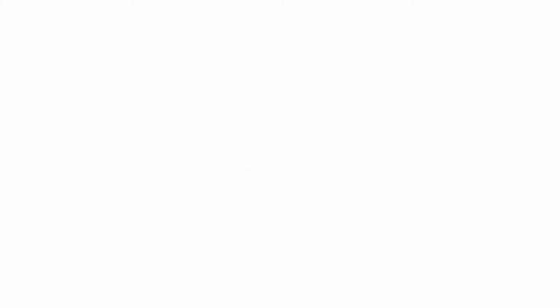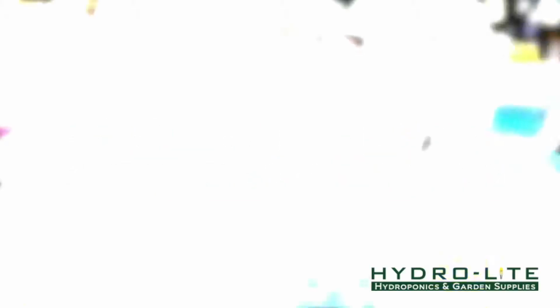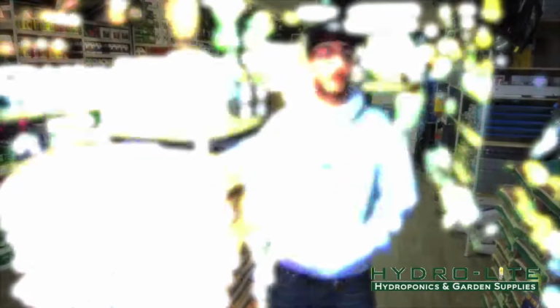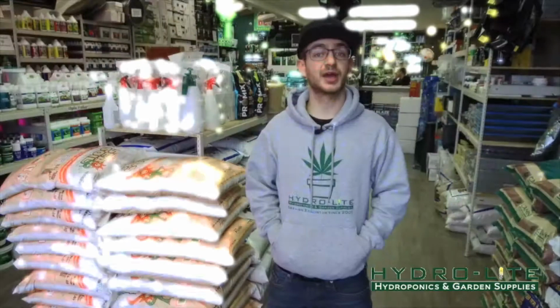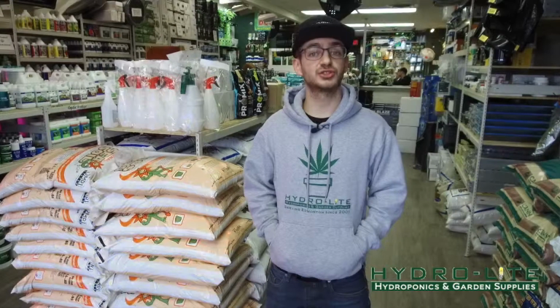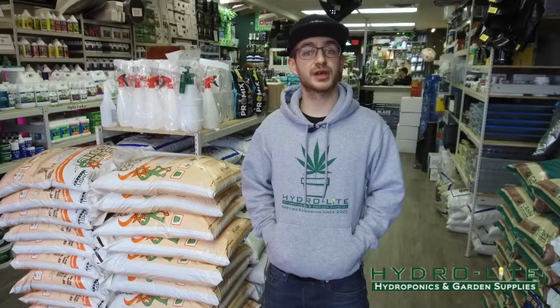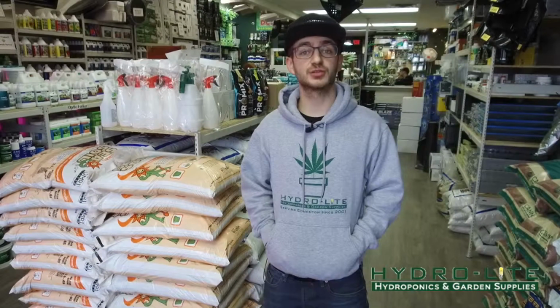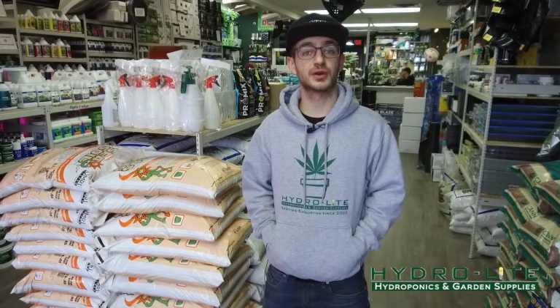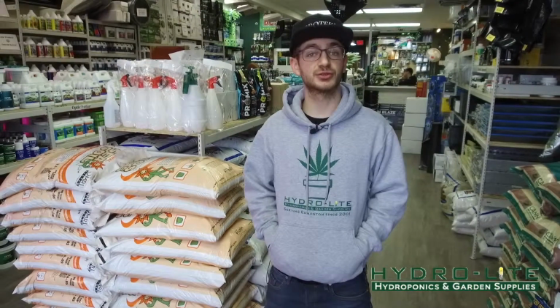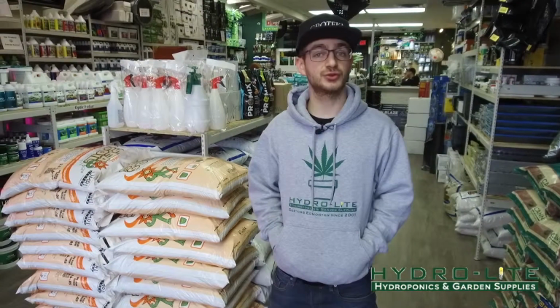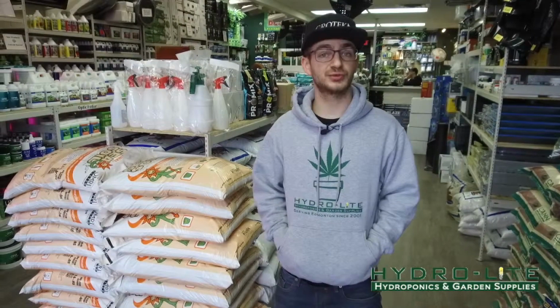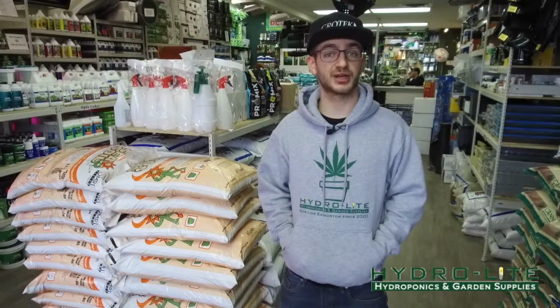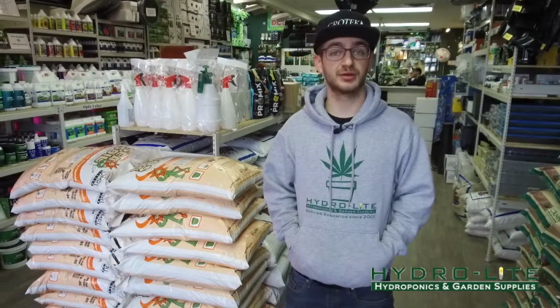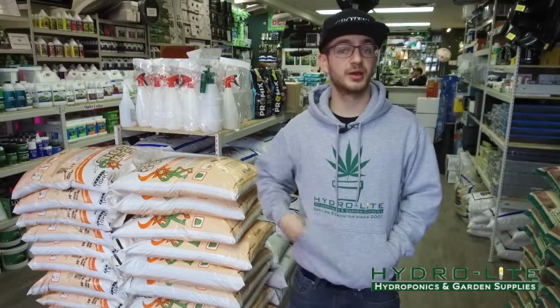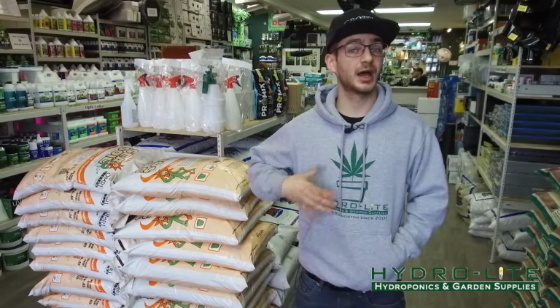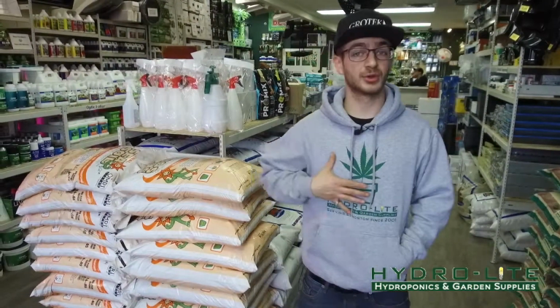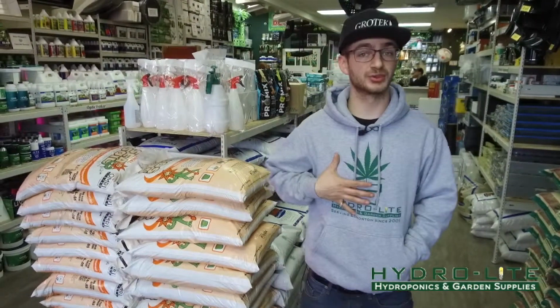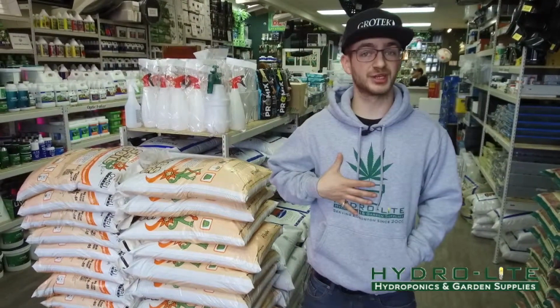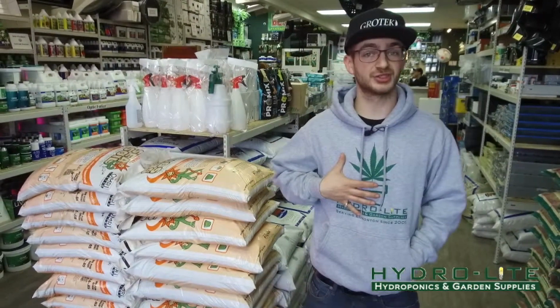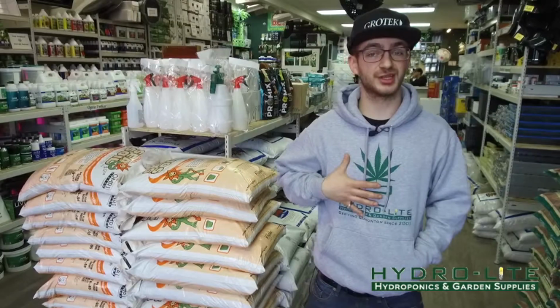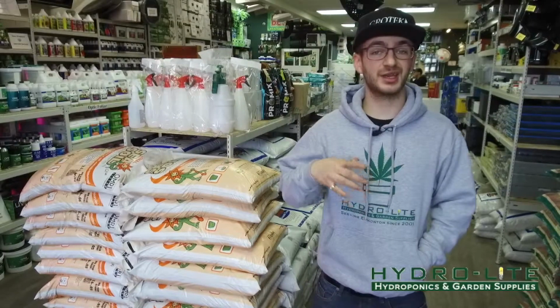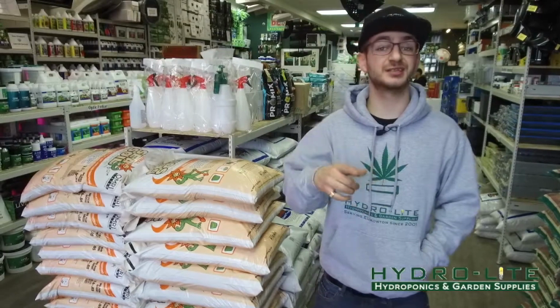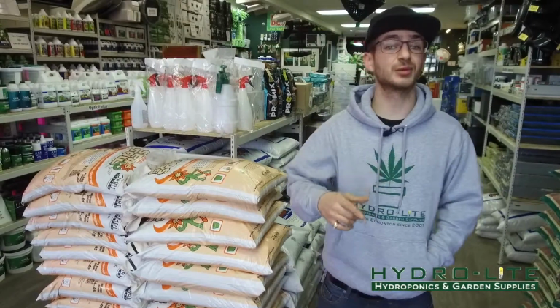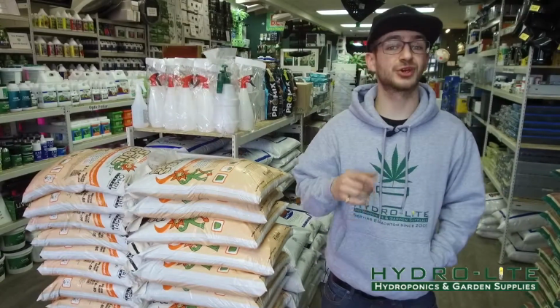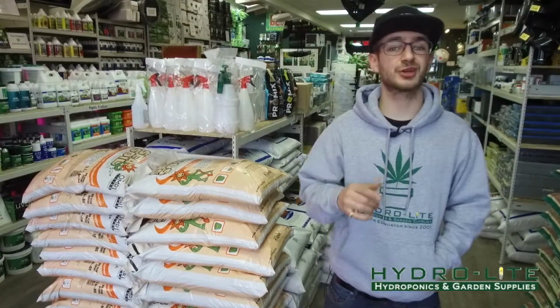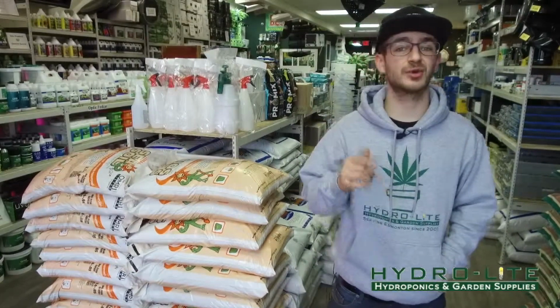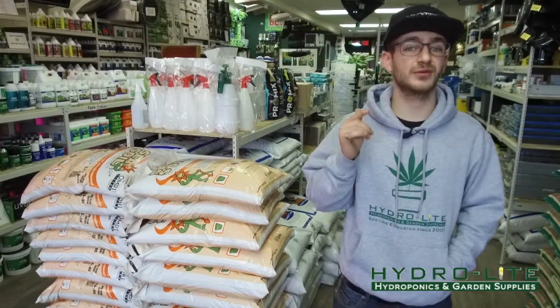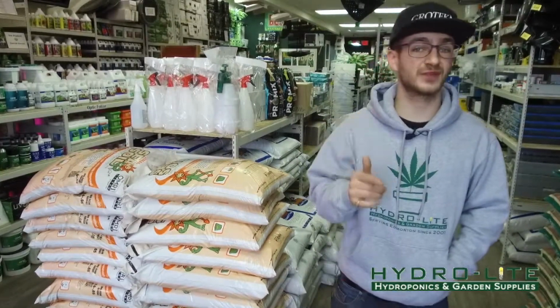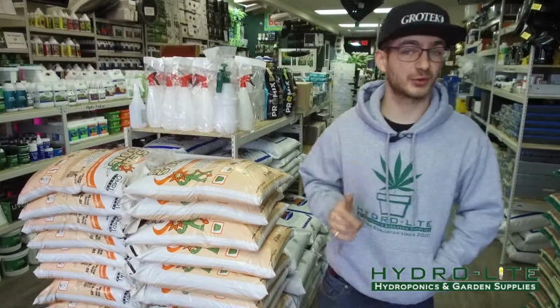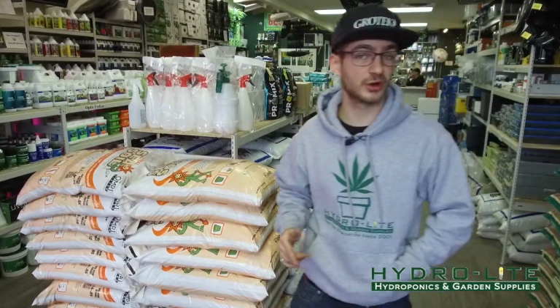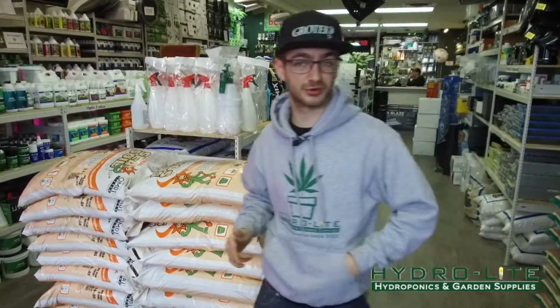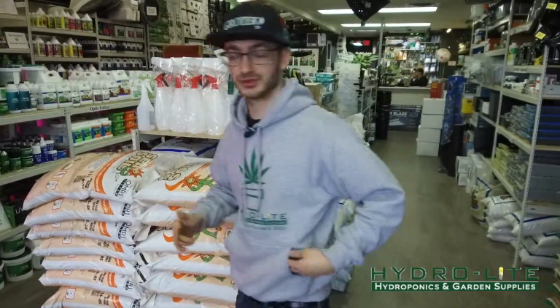Welcome to Hydroly Hydroponics YouTube channel. I'm your host Den Ingenity and today we're talking about flower hardeners.